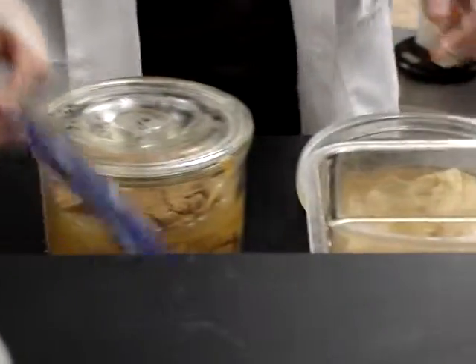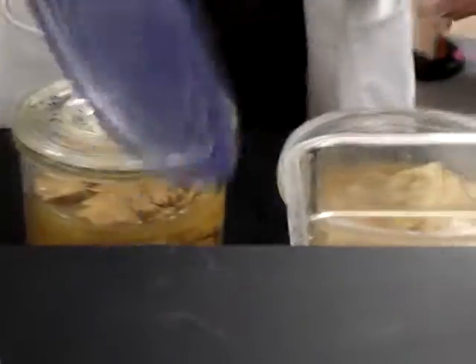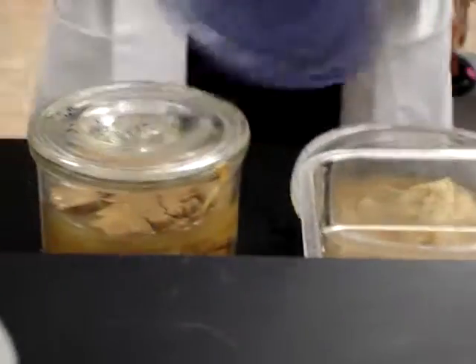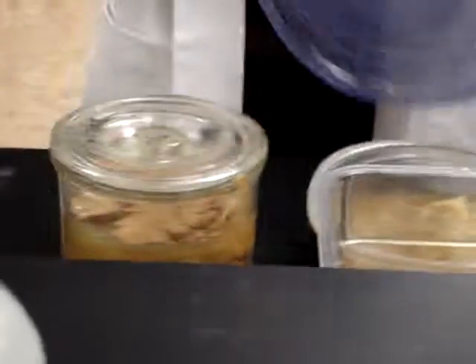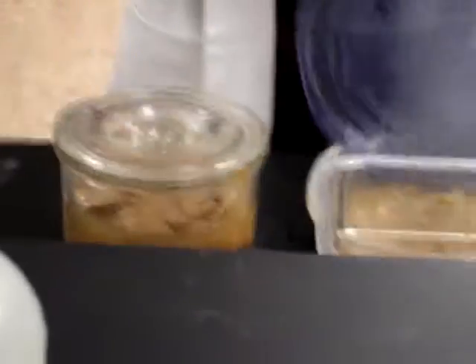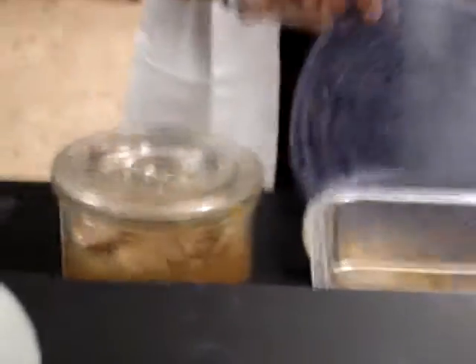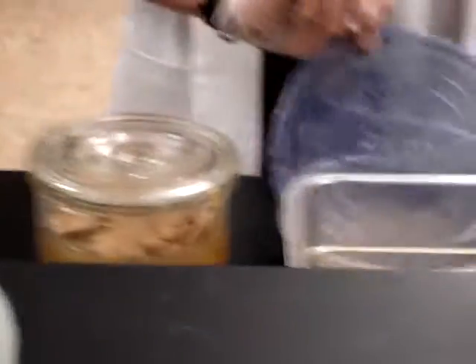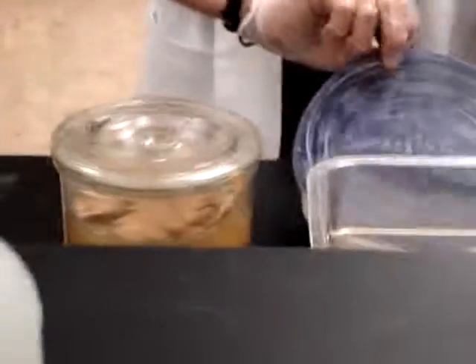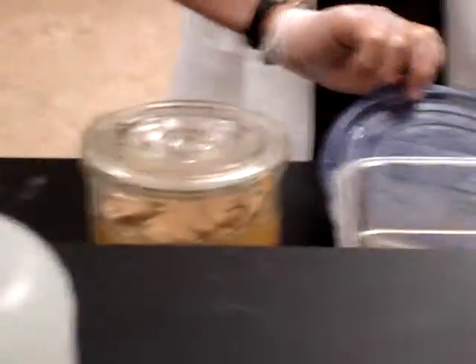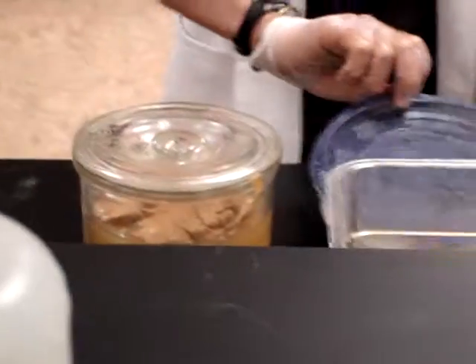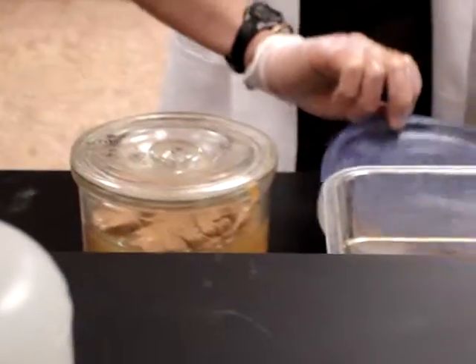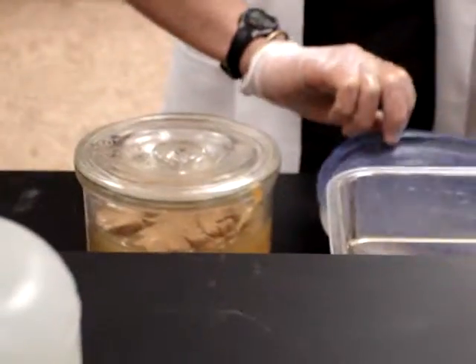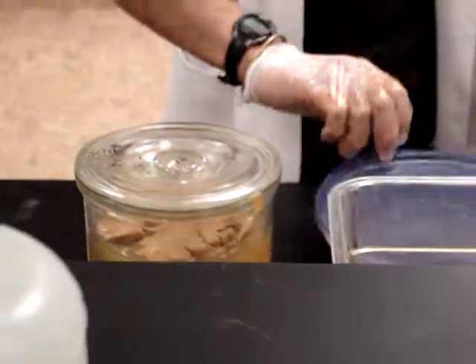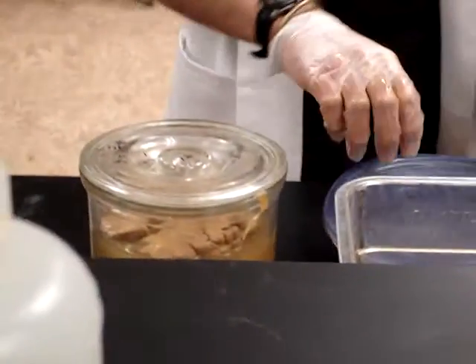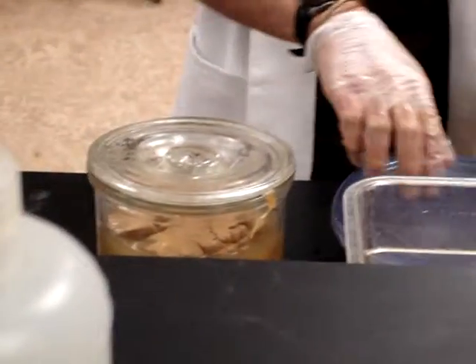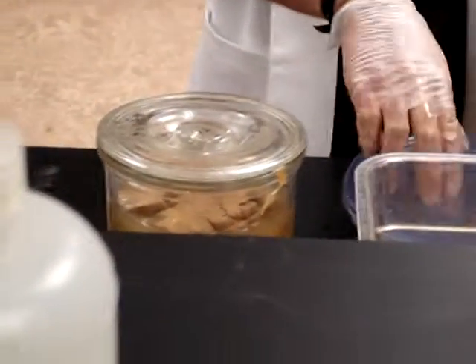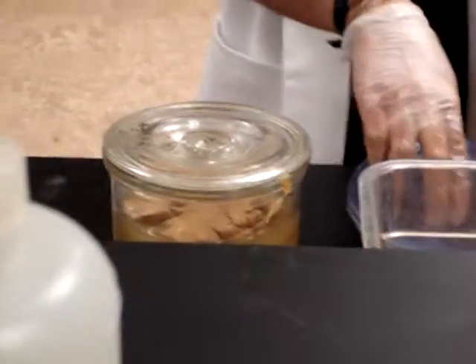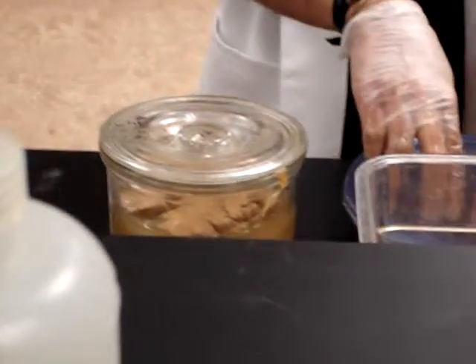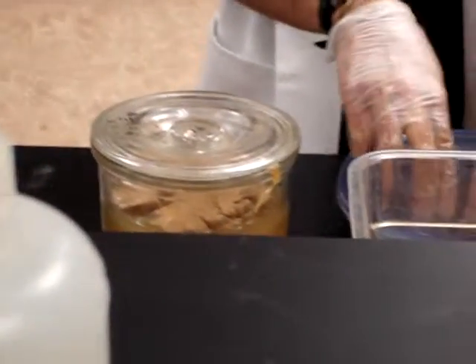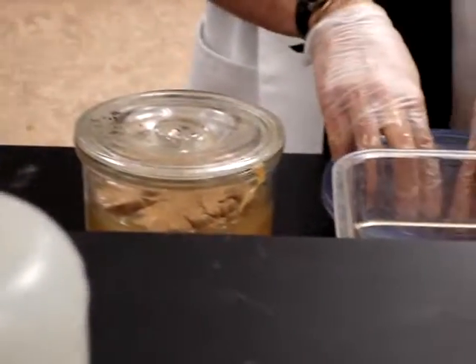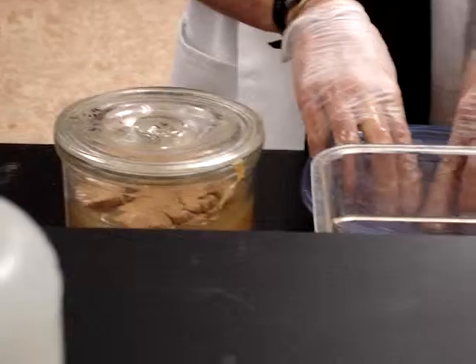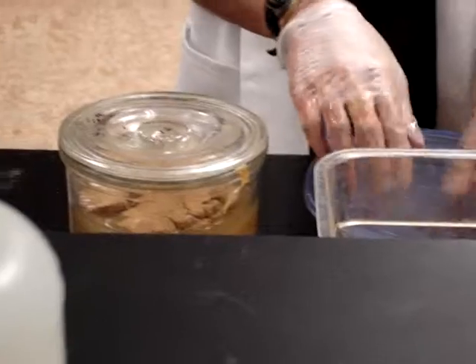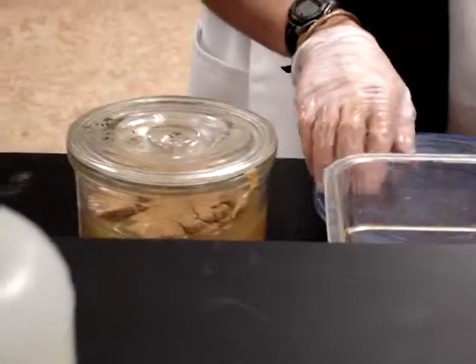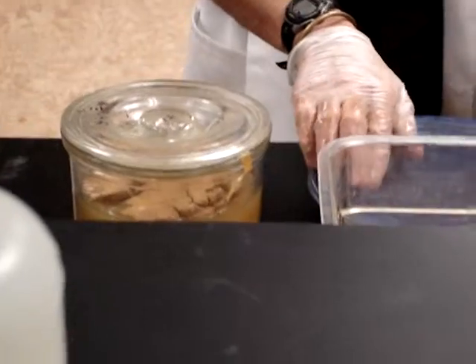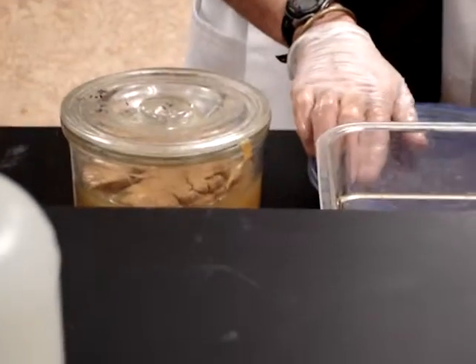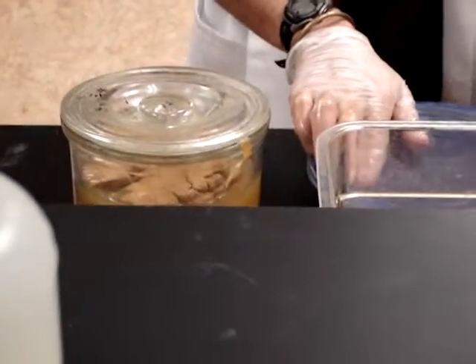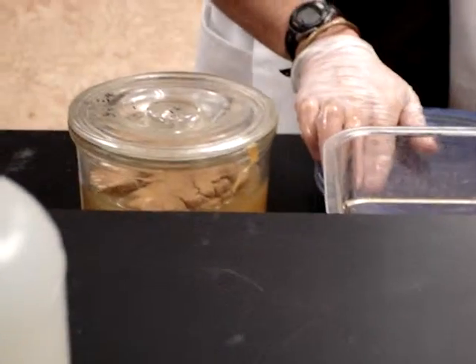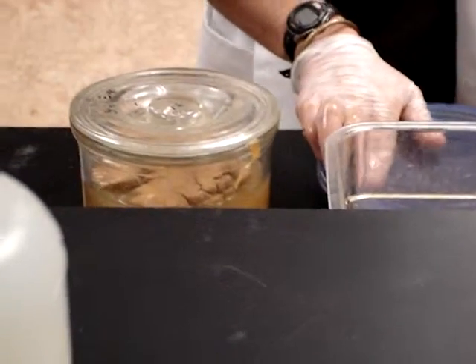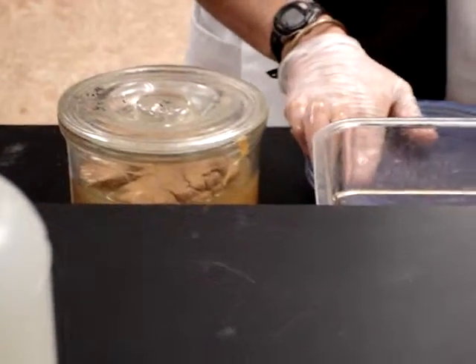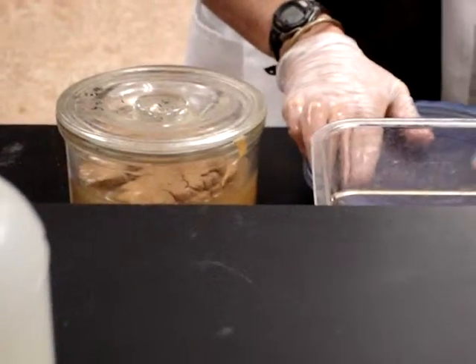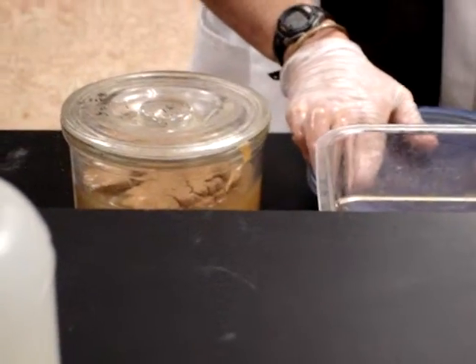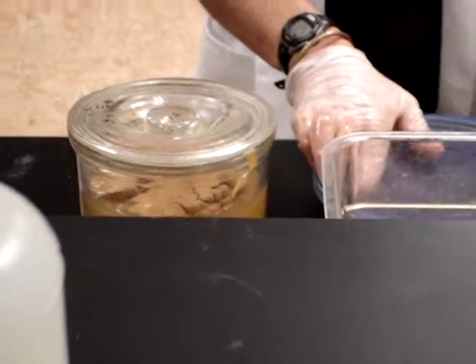Do you keep them refrigerated? No, they stay in this preservative. As long as they stay wet in the preservative, they're fine.